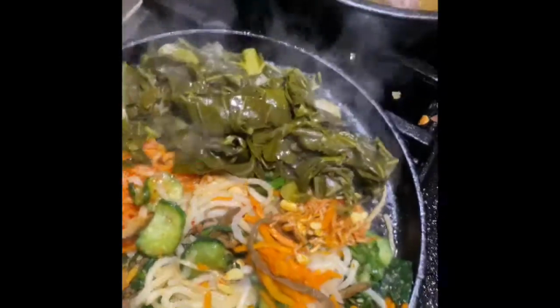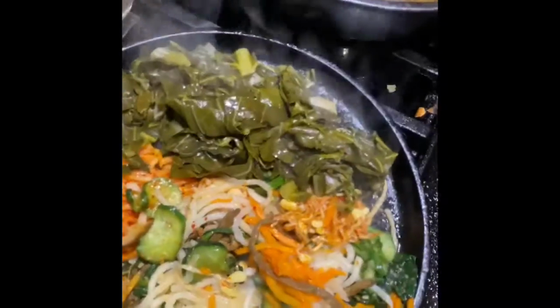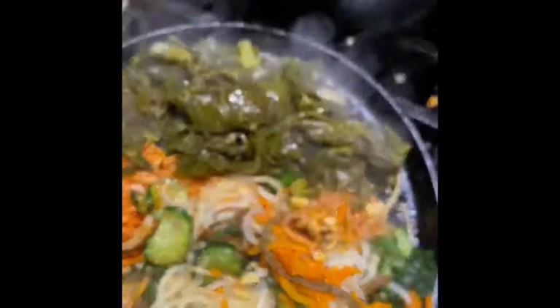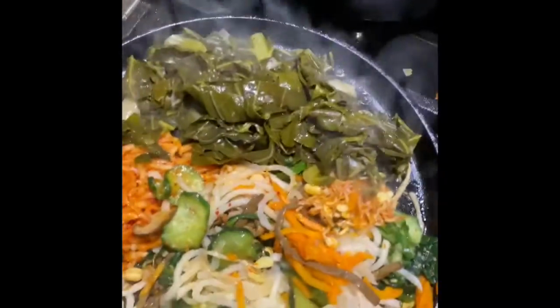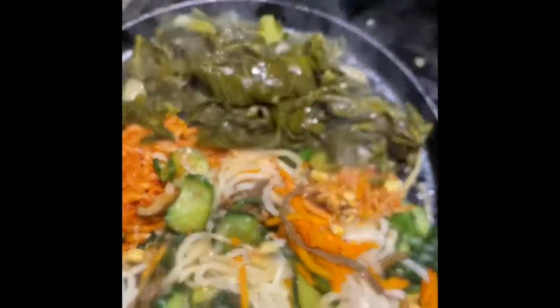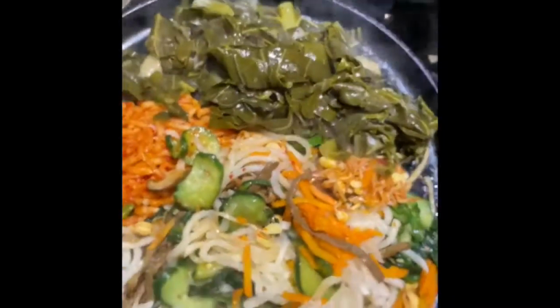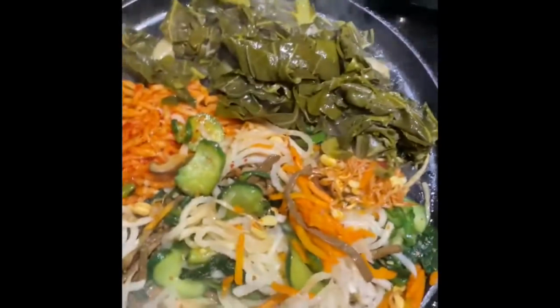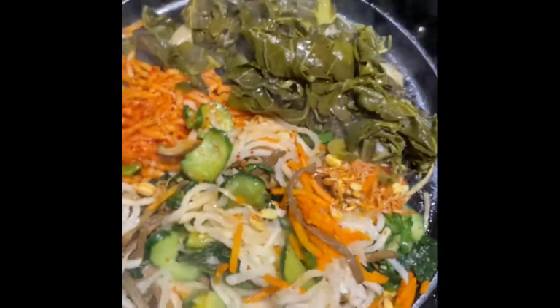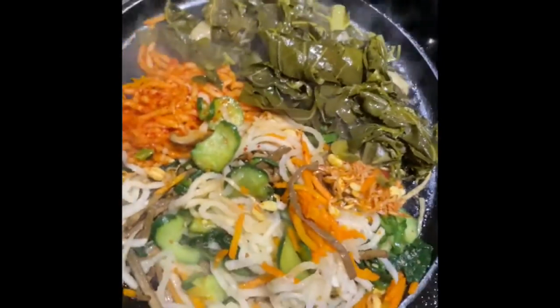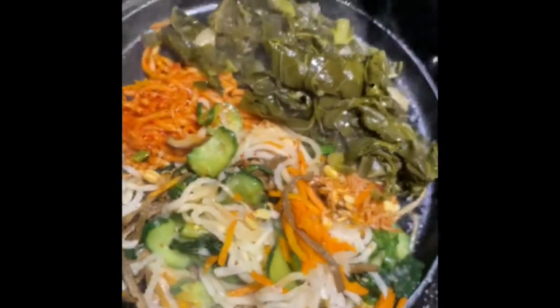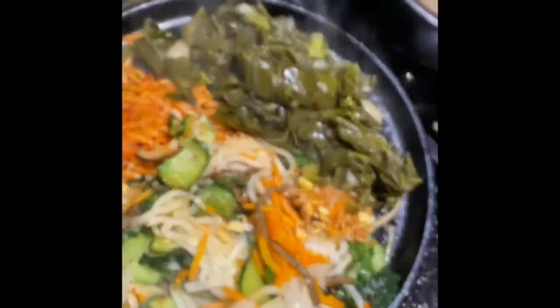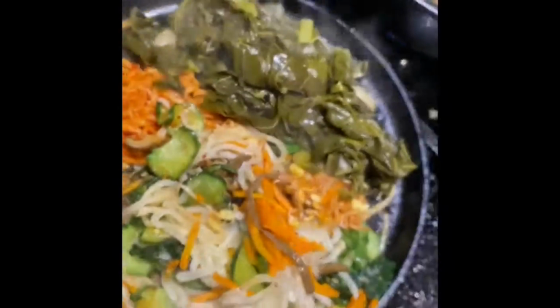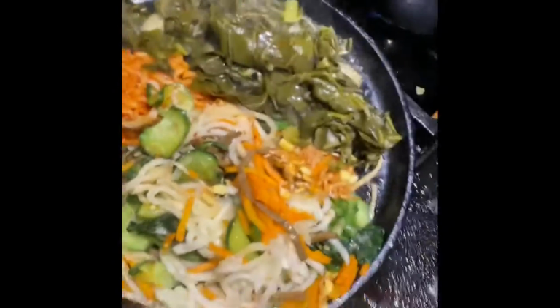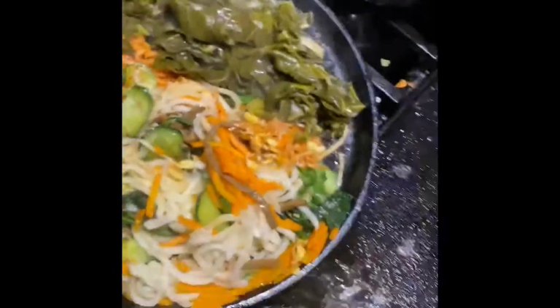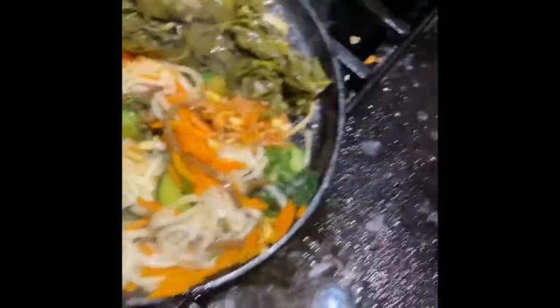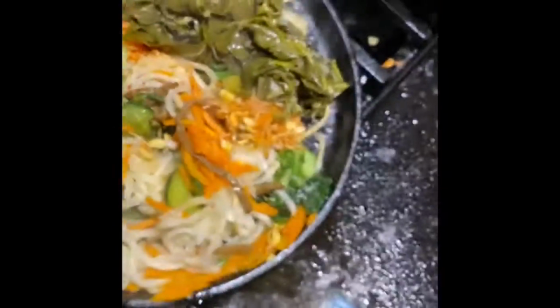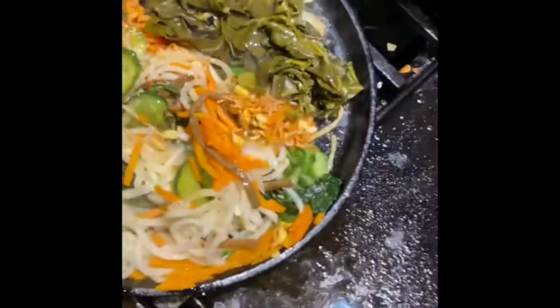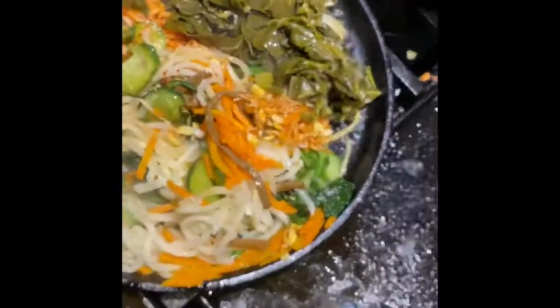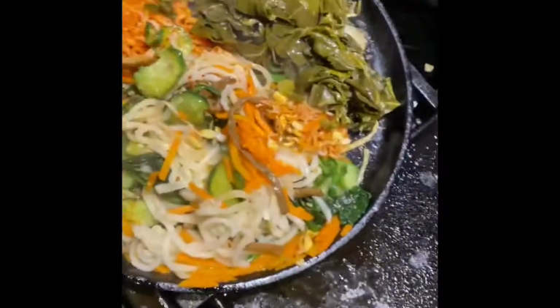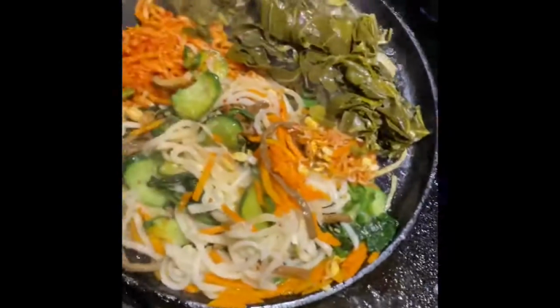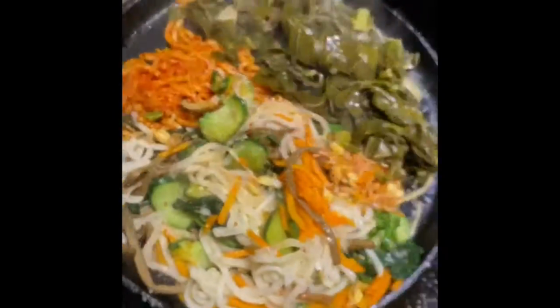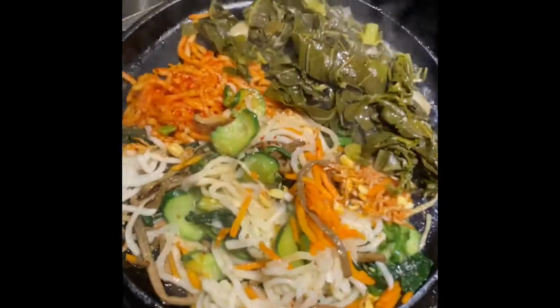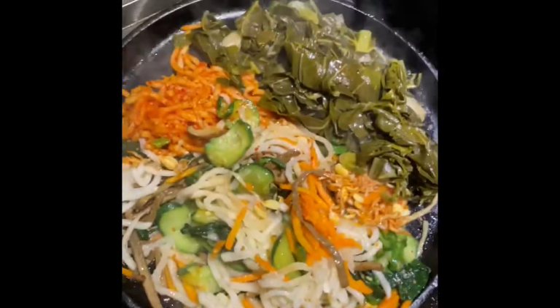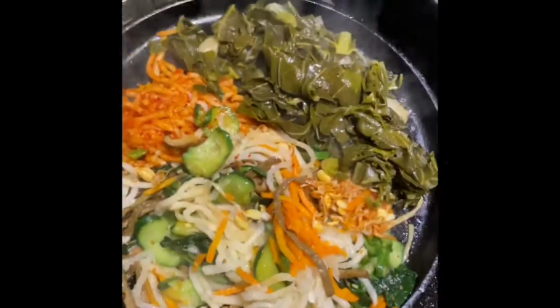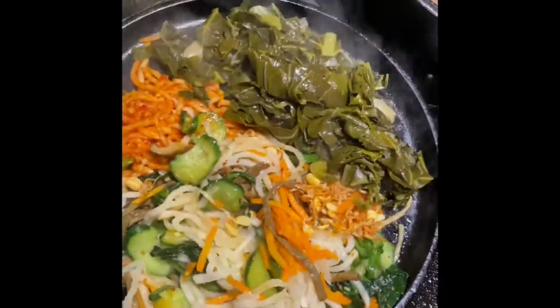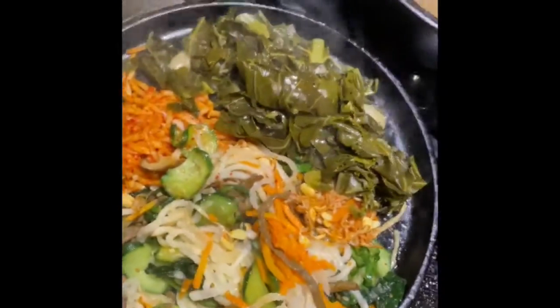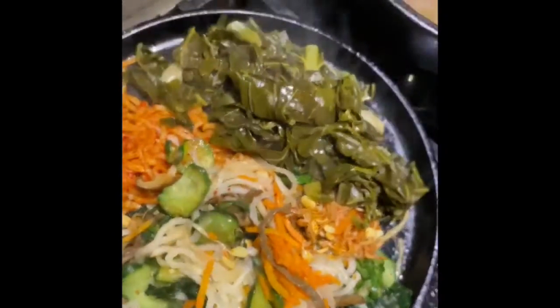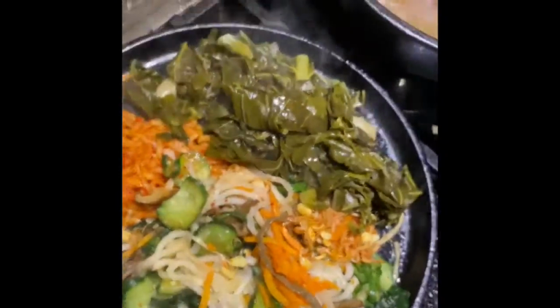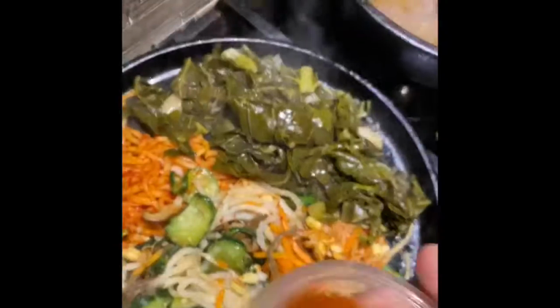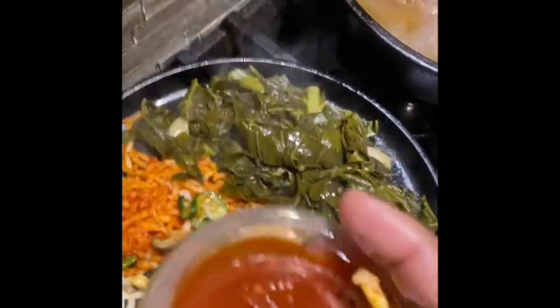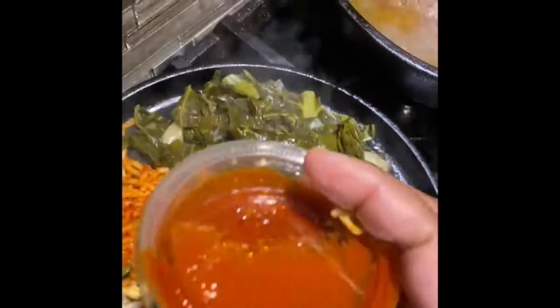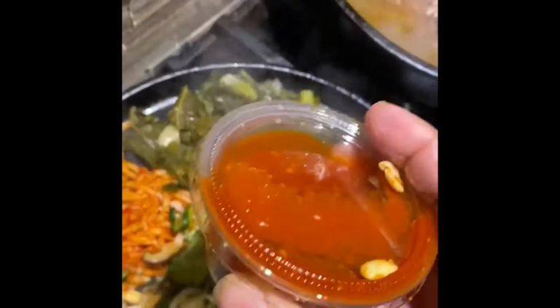Get into it. Cook at home. Save some money.